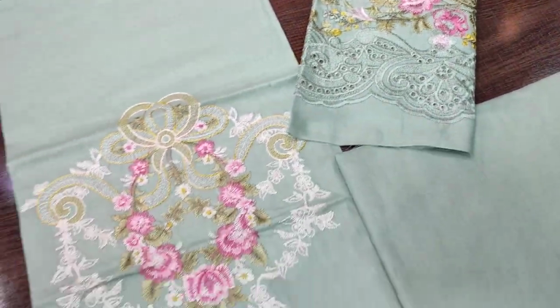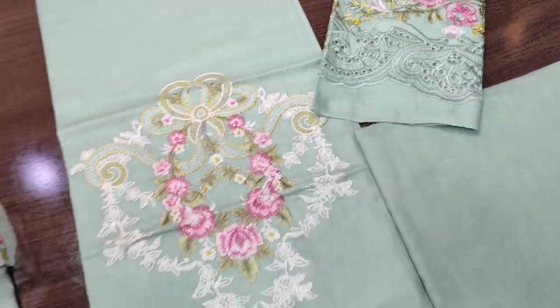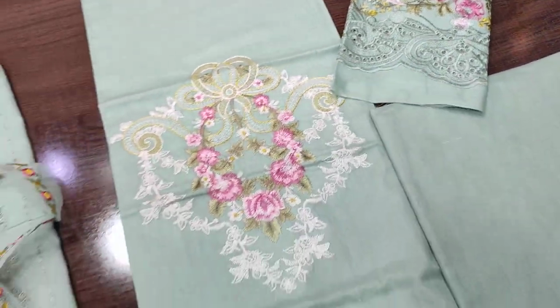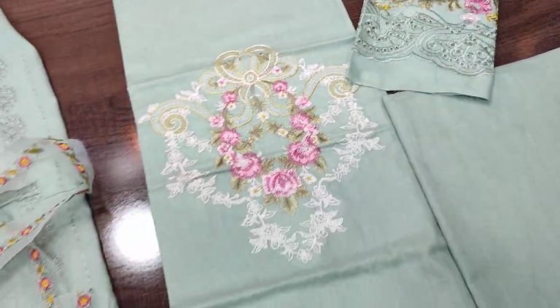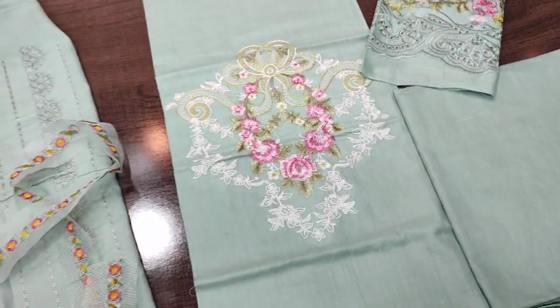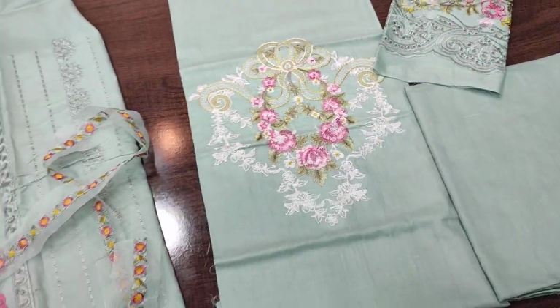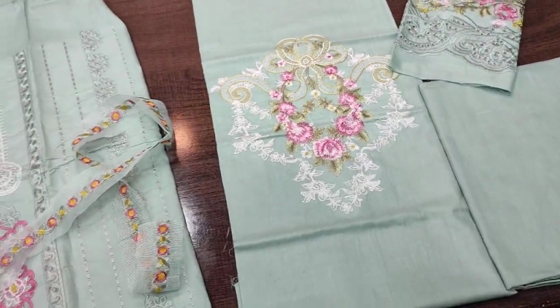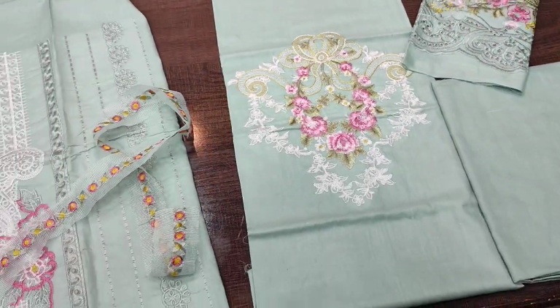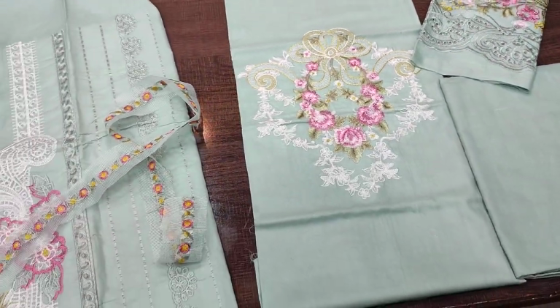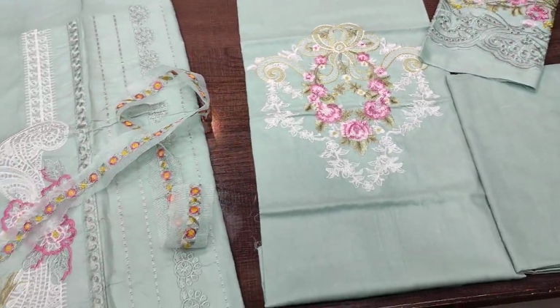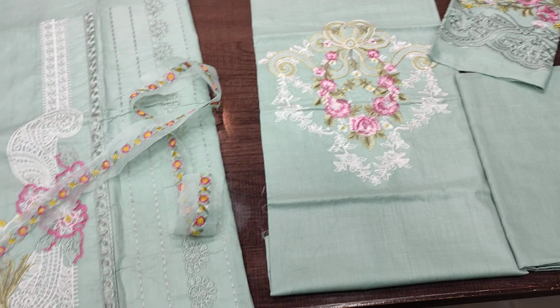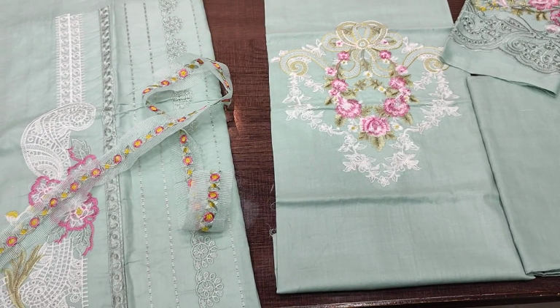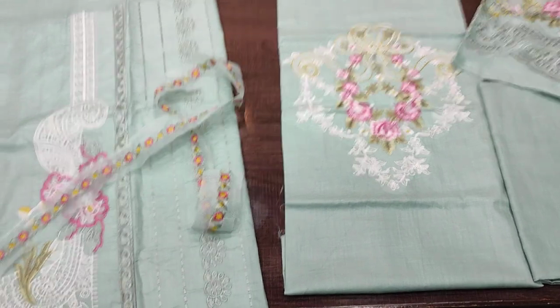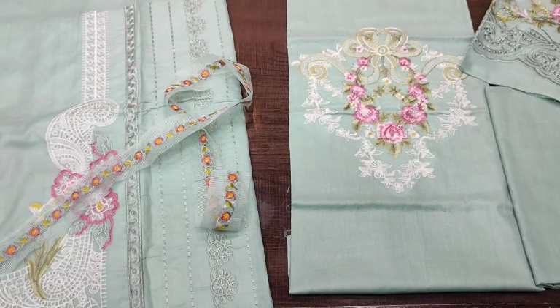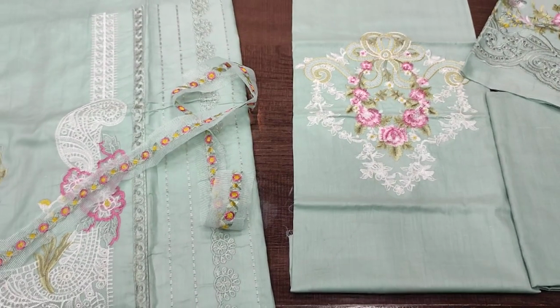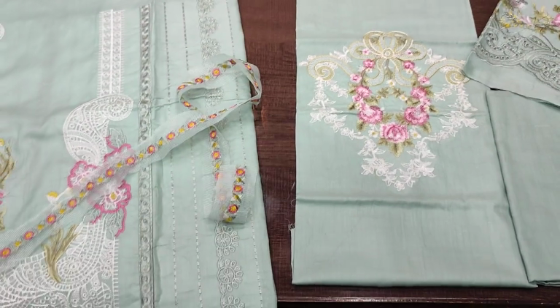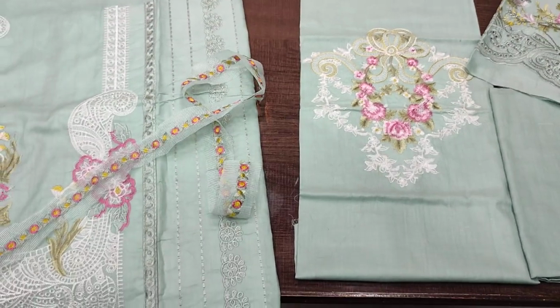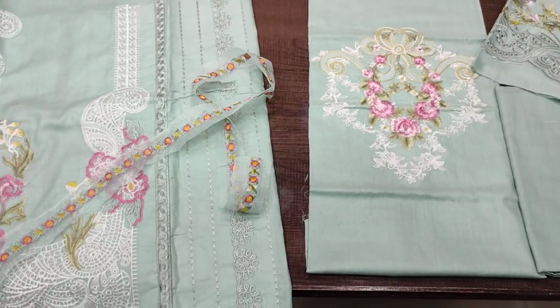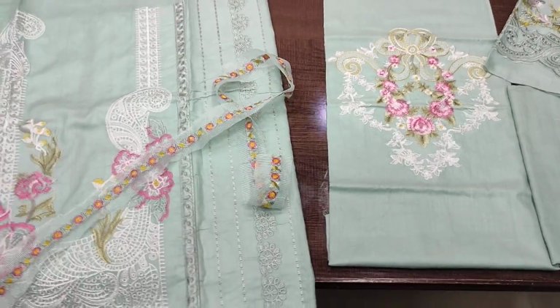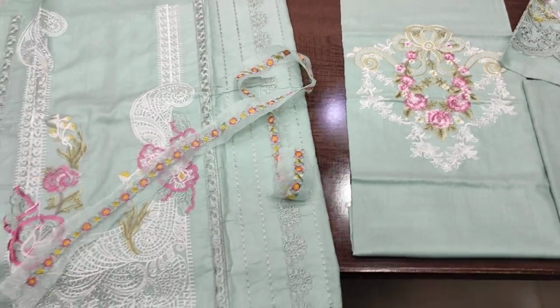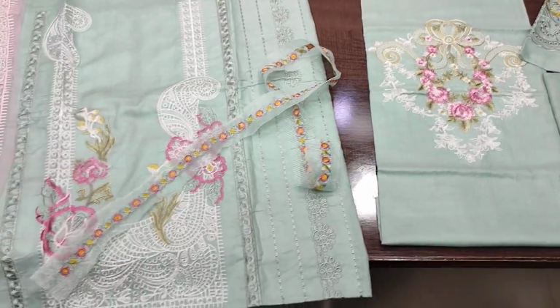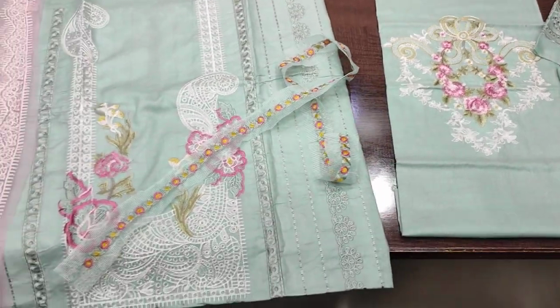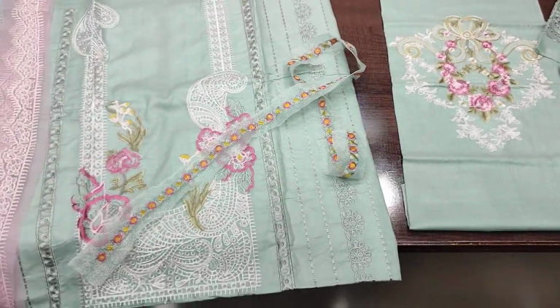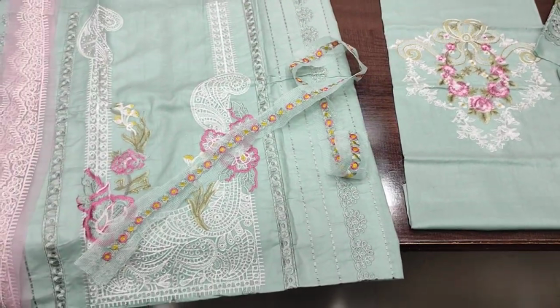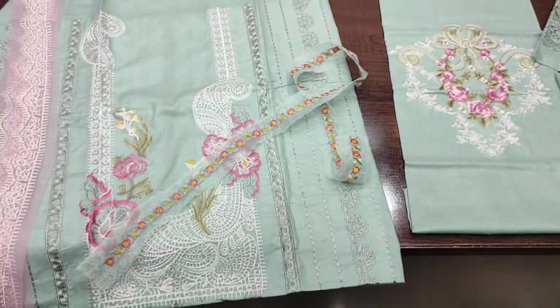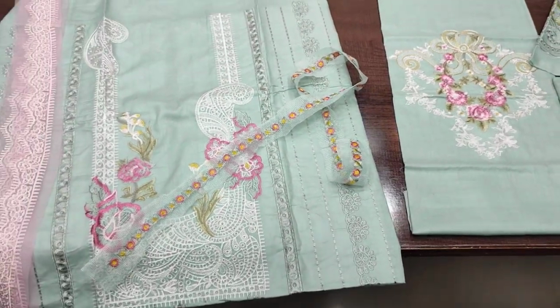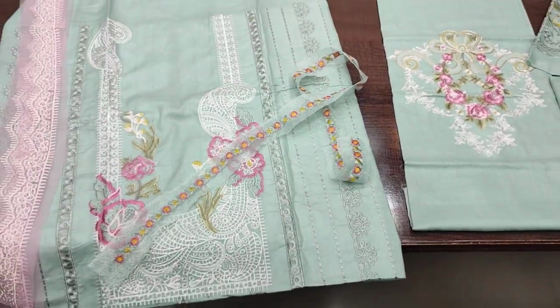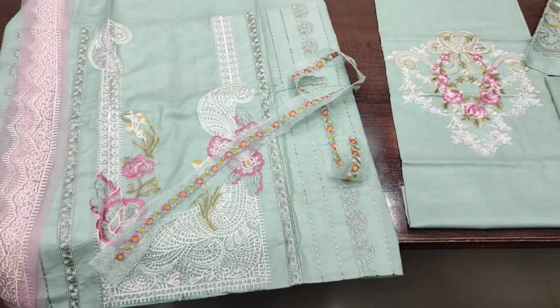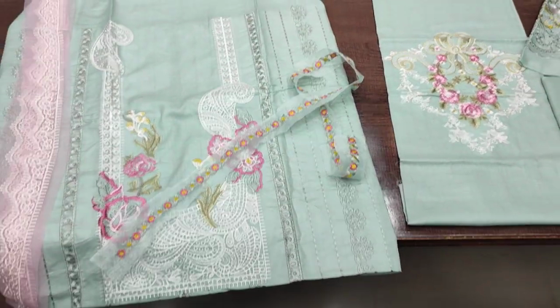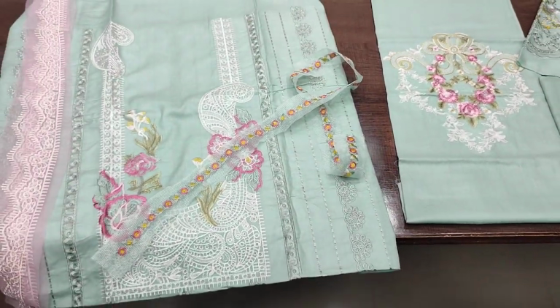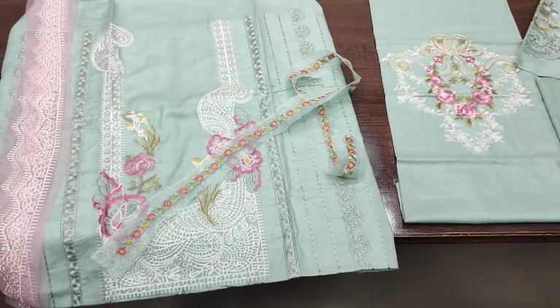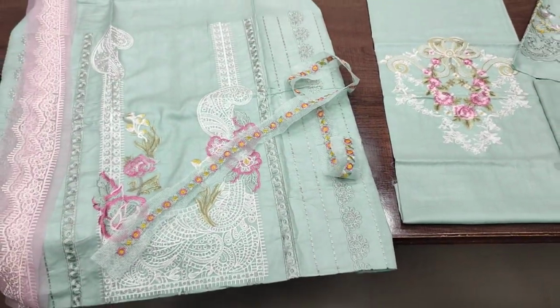Unstitched cost is 4000. With stitching, cost is 6000.